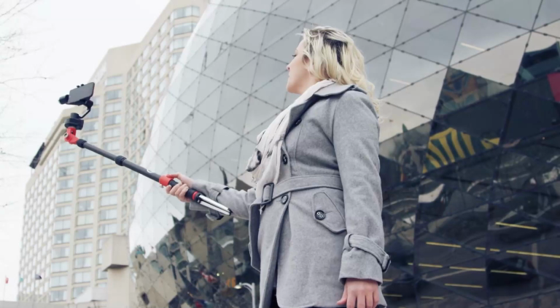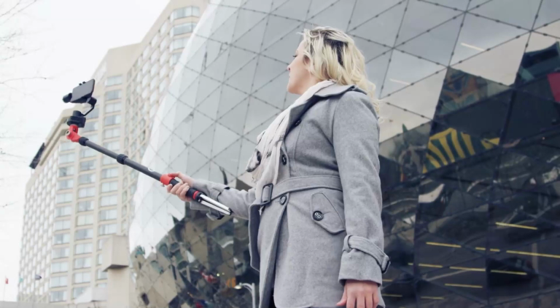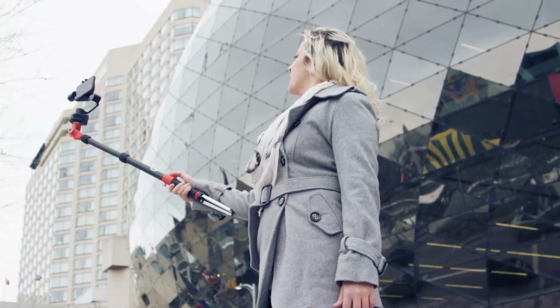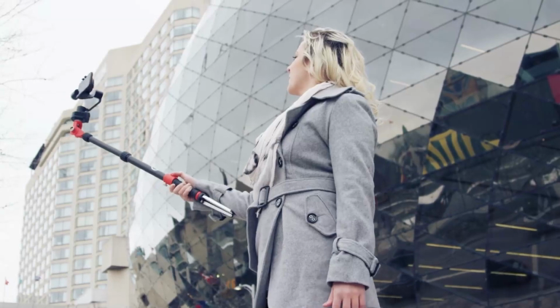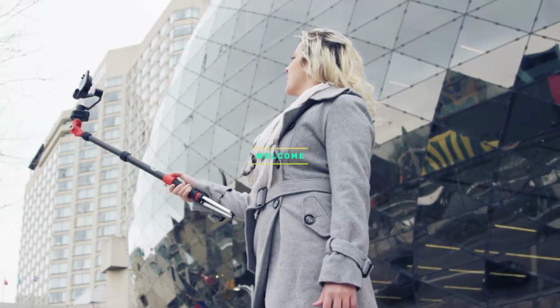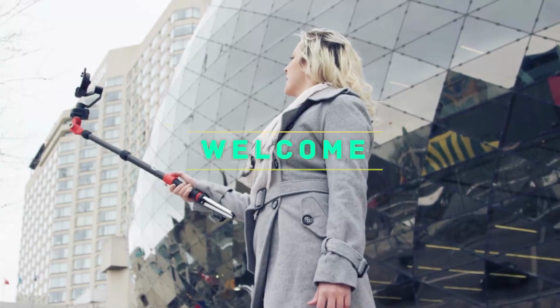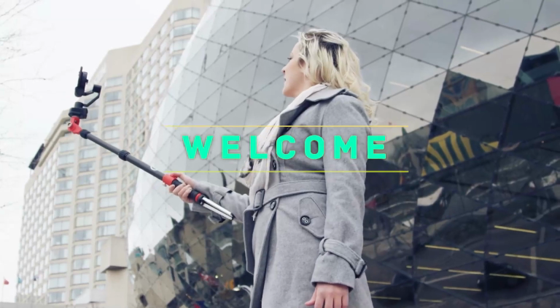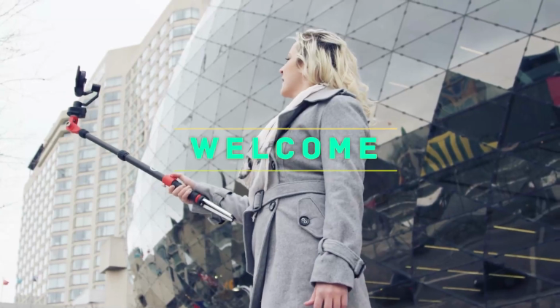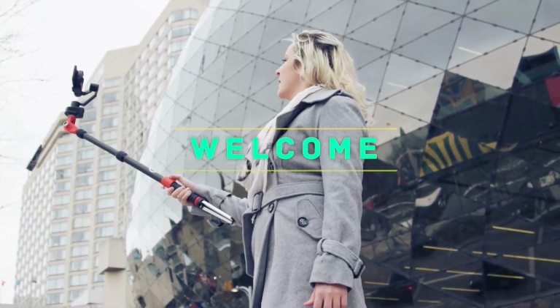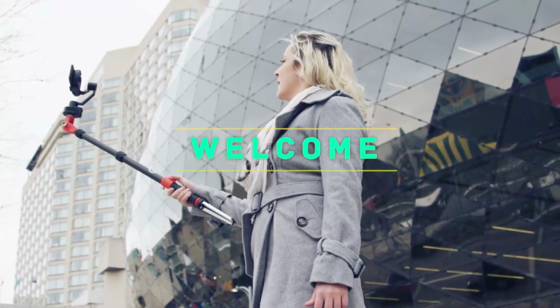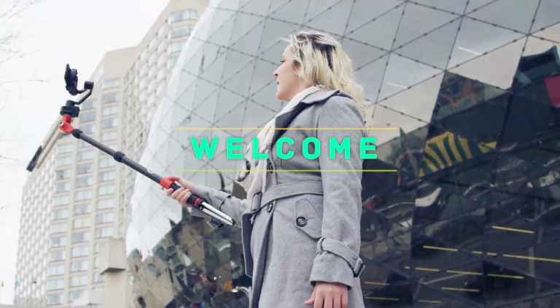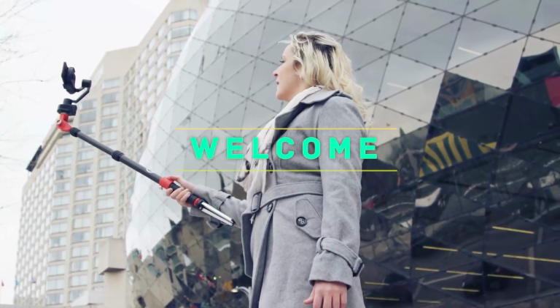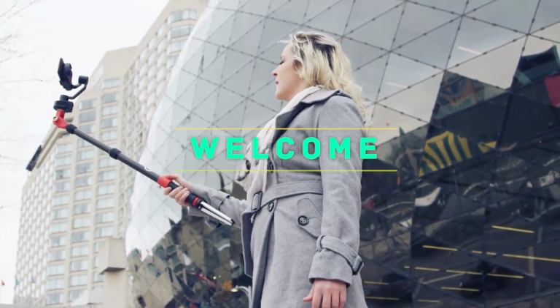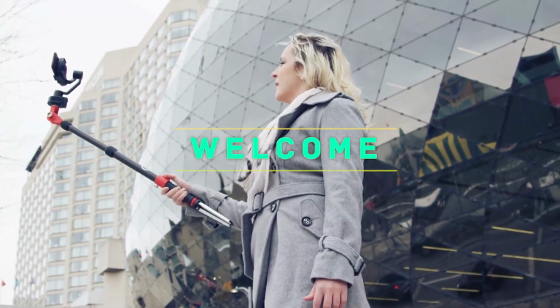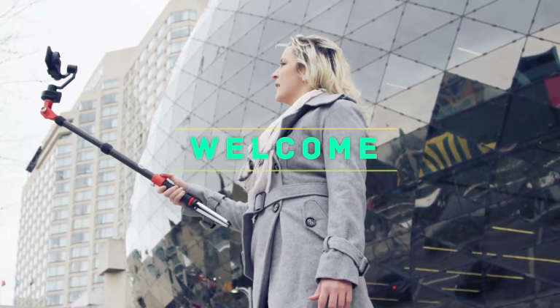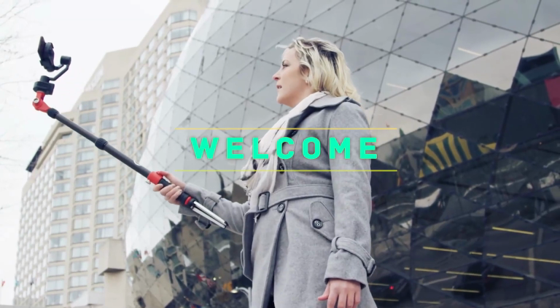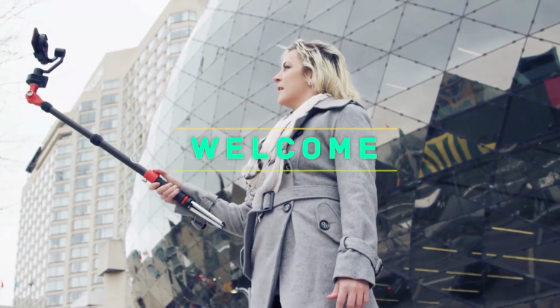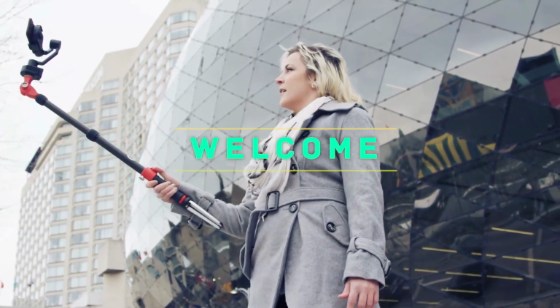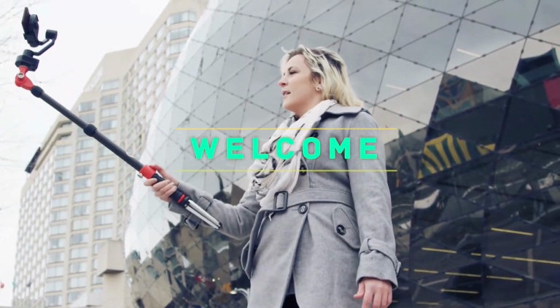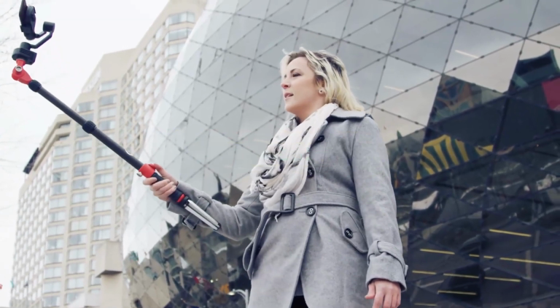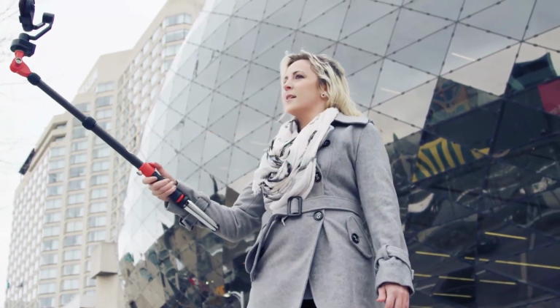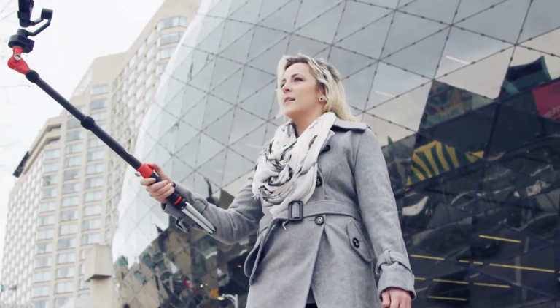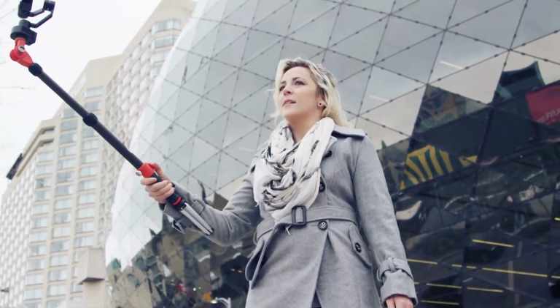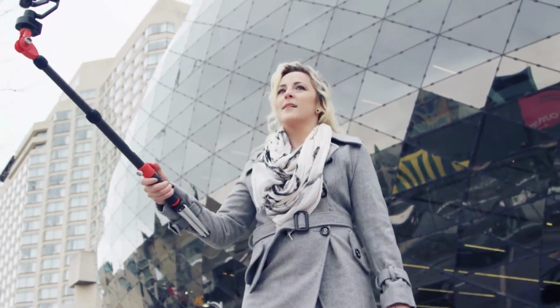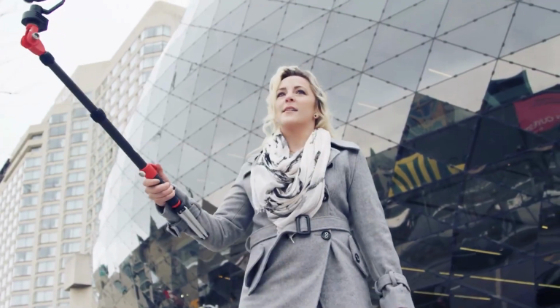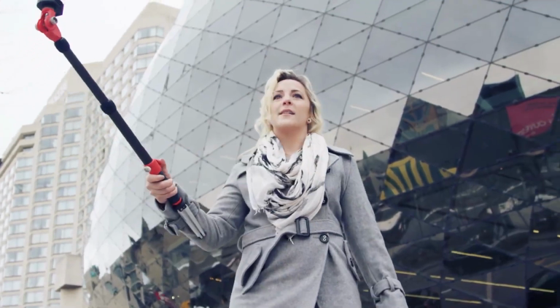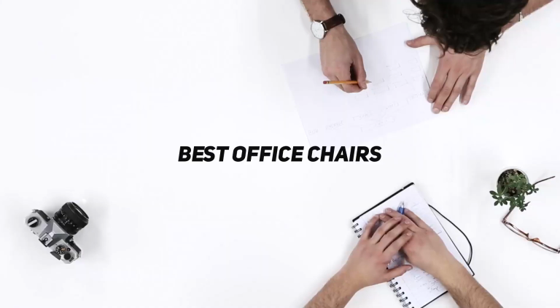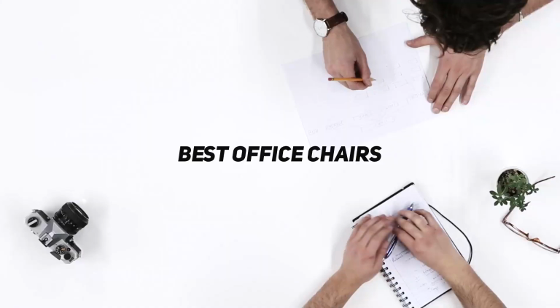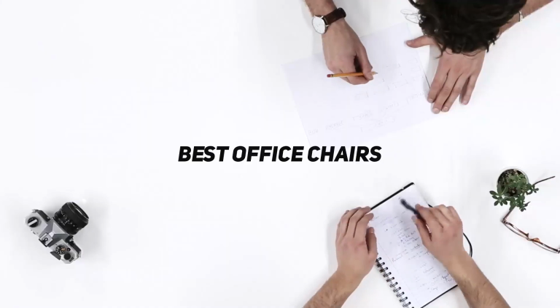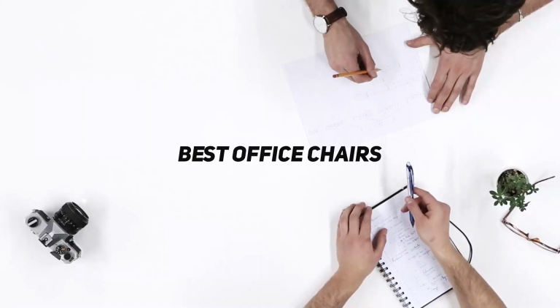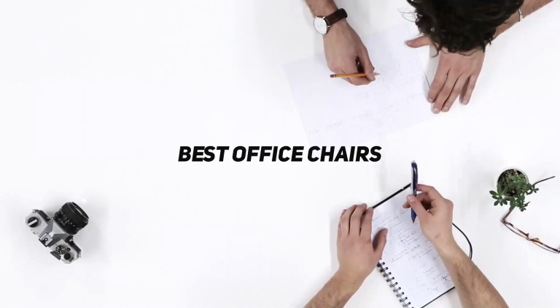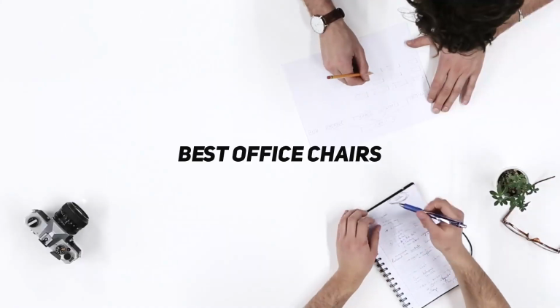Hey, welcome back to my channel. In this video I'm going to talk about the top five best office chairs.